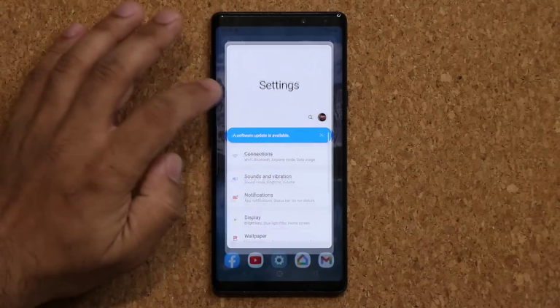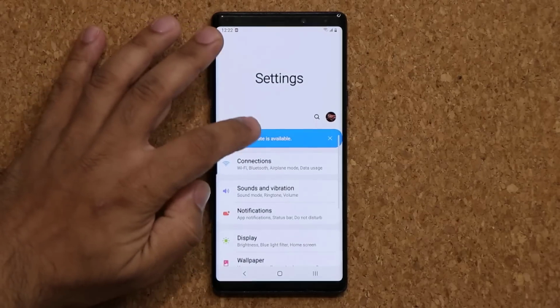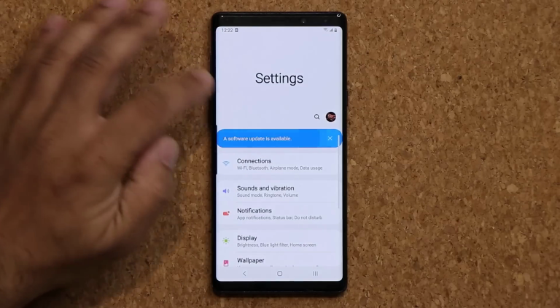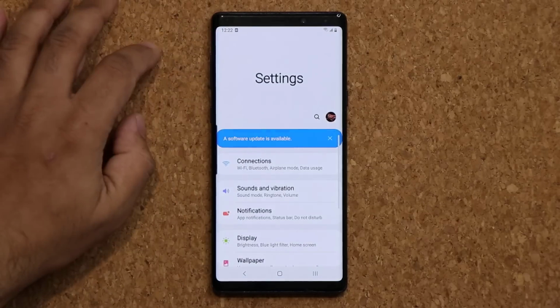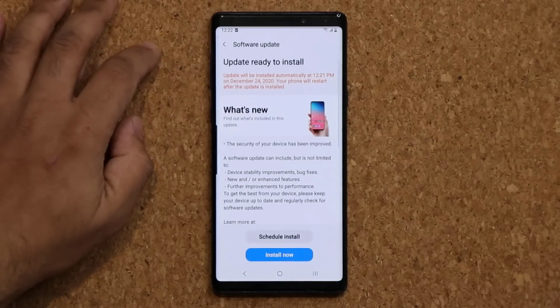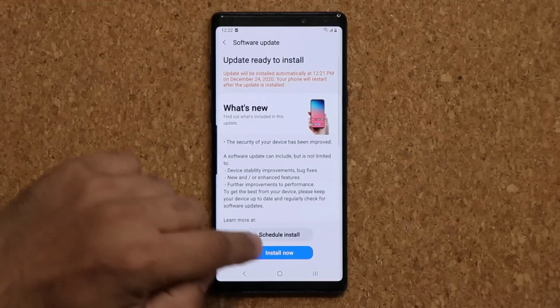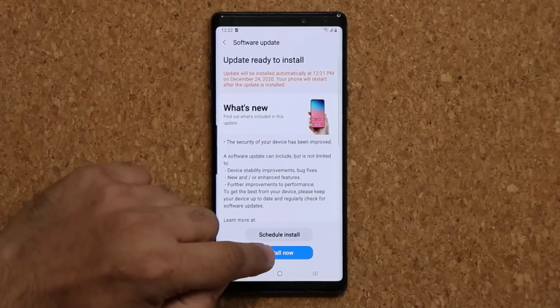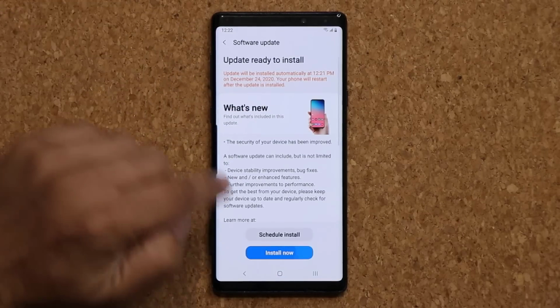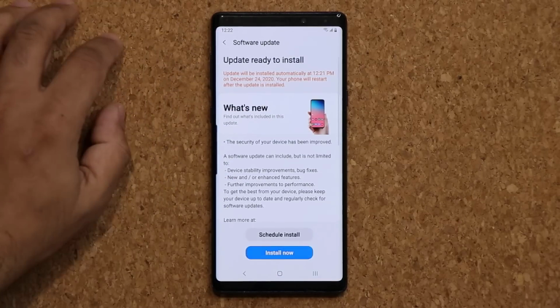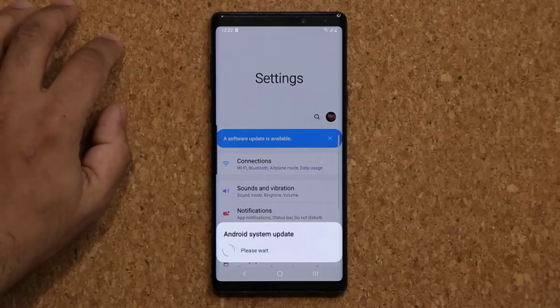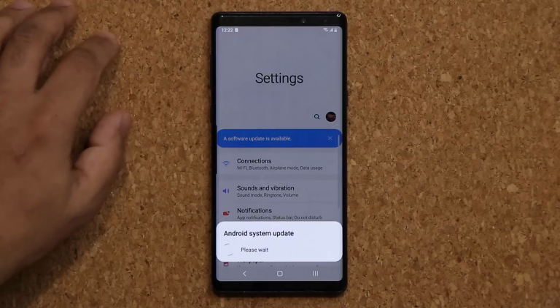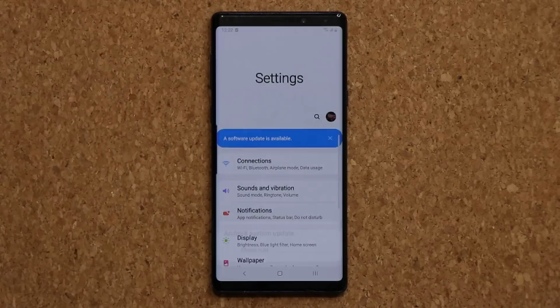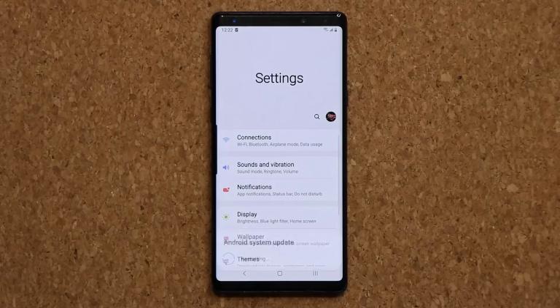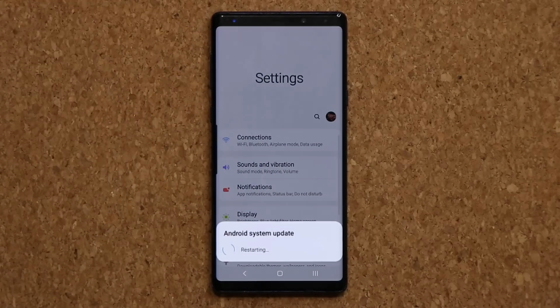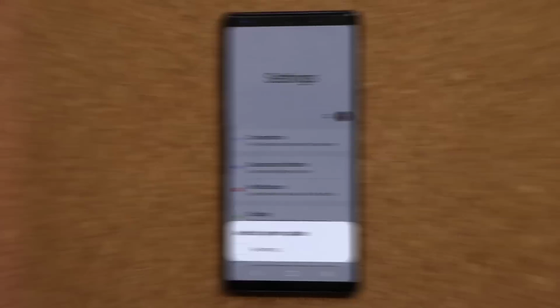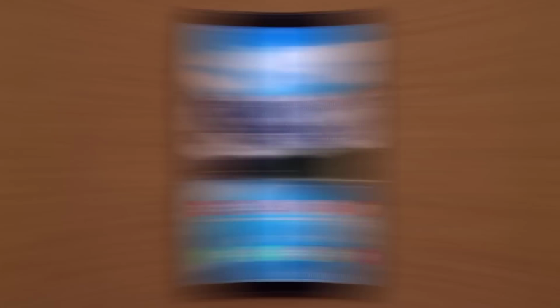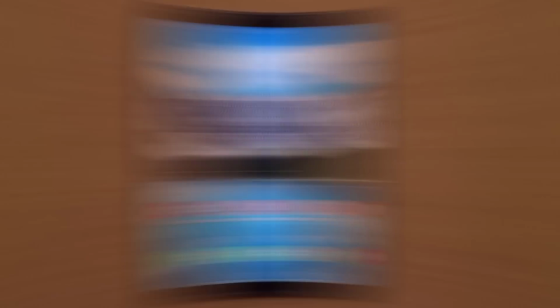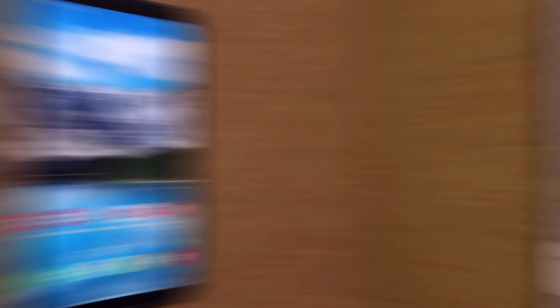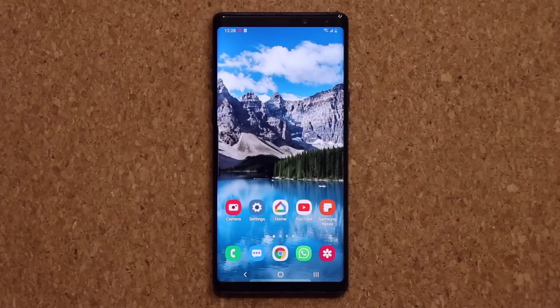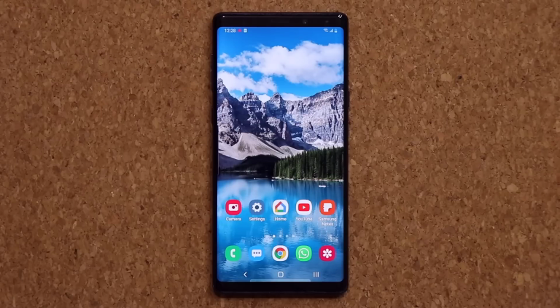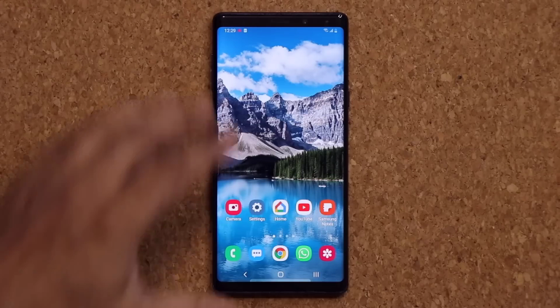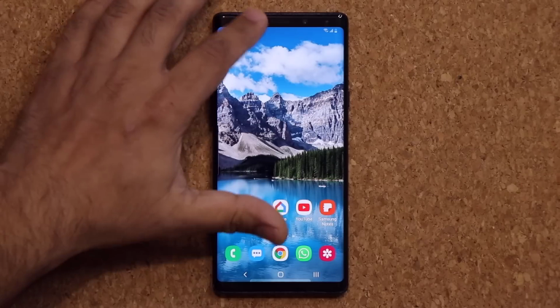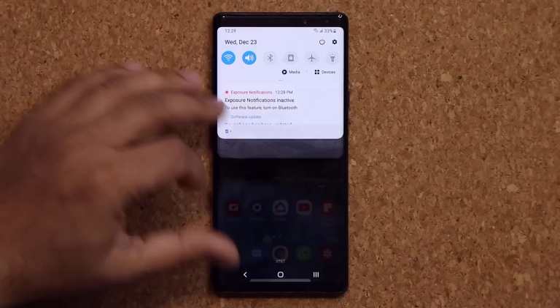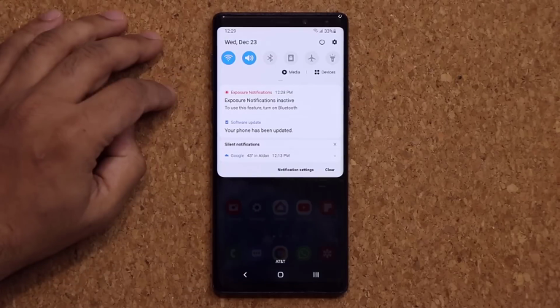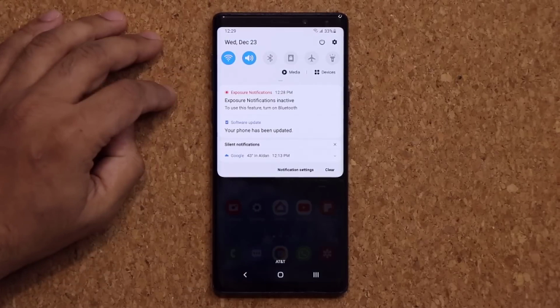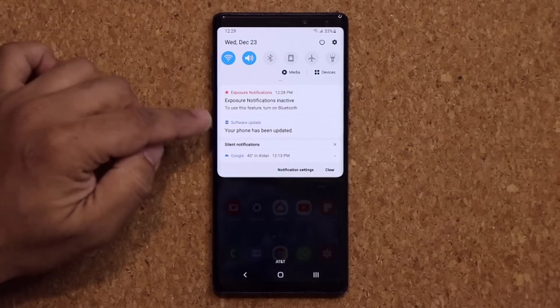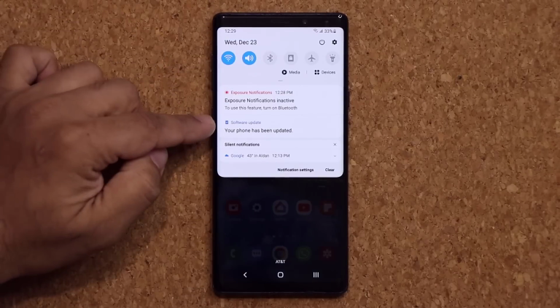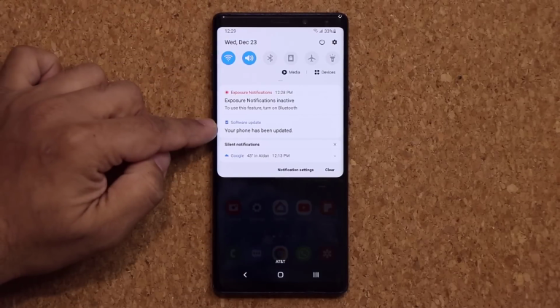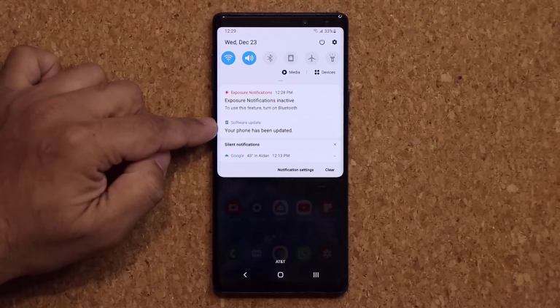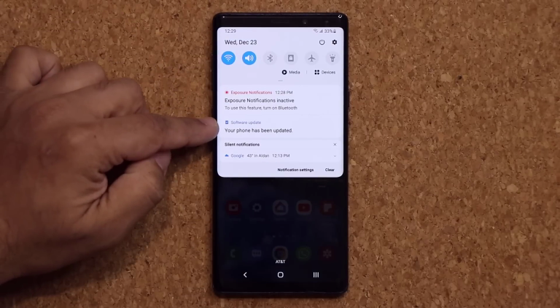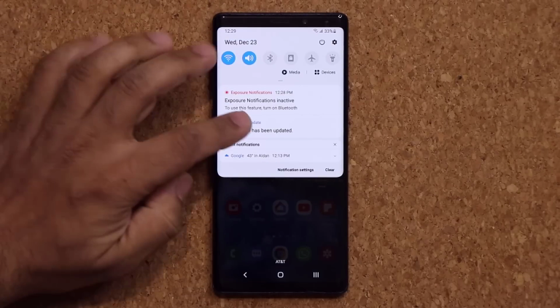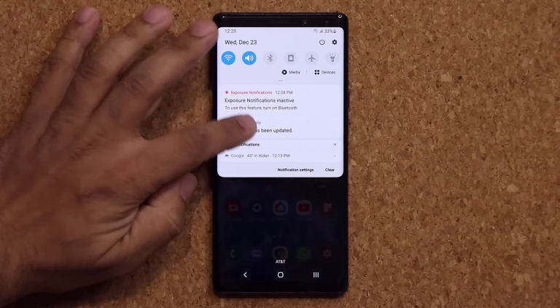Go back, tap on this and install the new update. I'll be right back with you guys. So the update is now complete. If I pull this down, it says your phone has been updated.